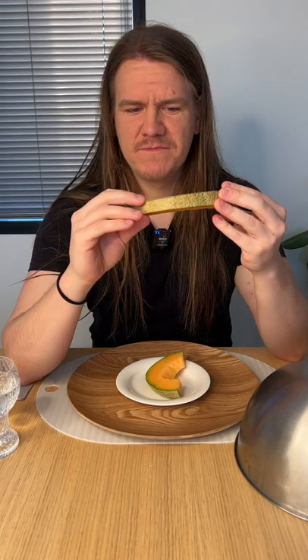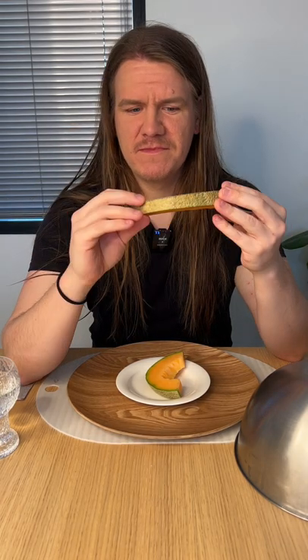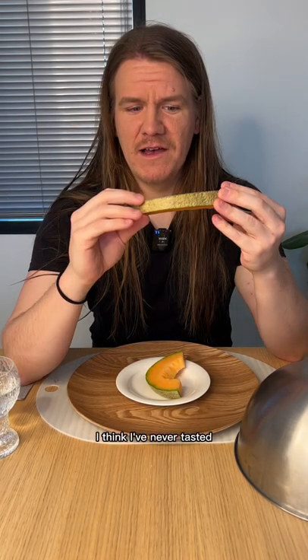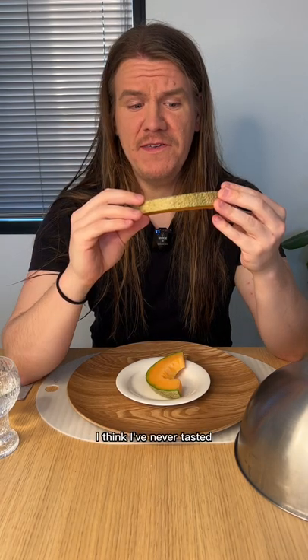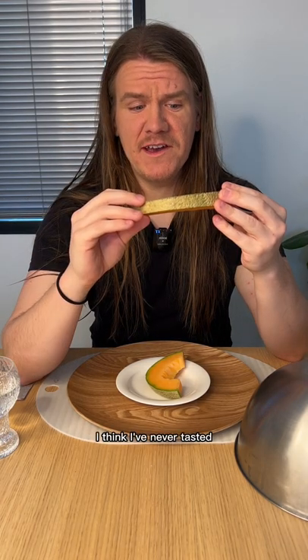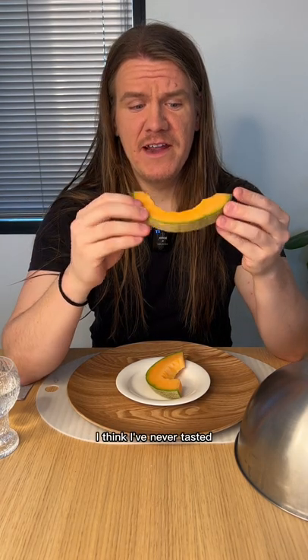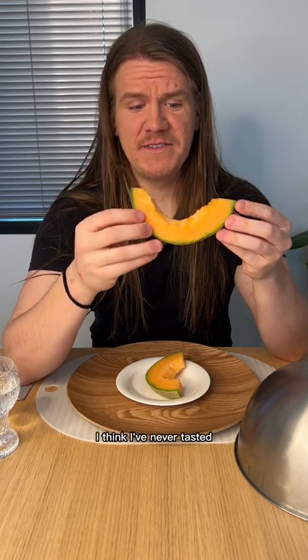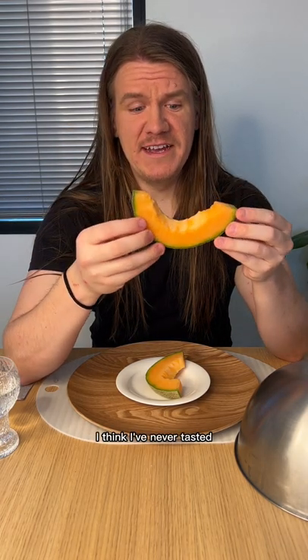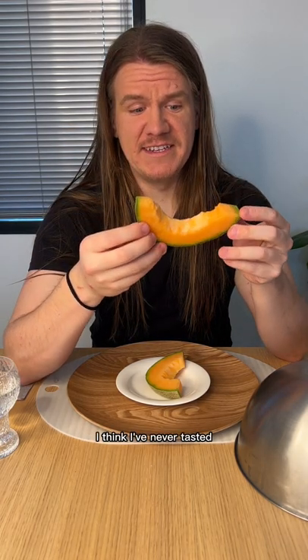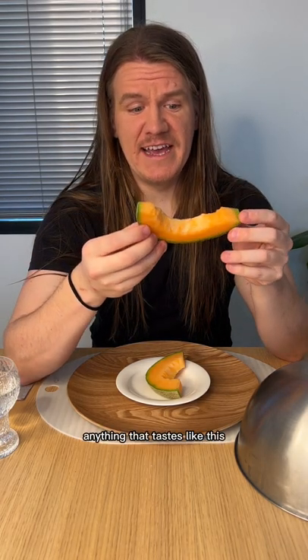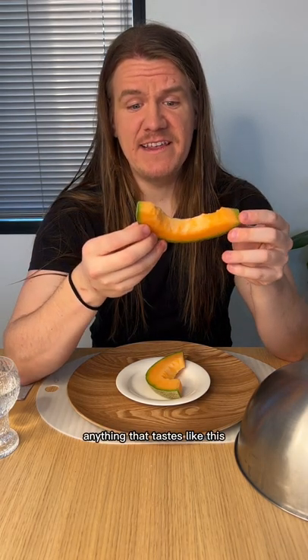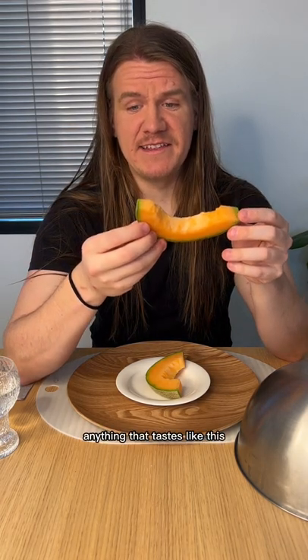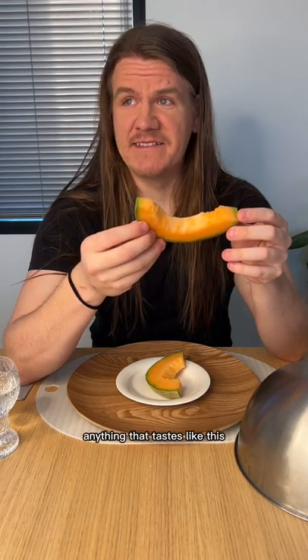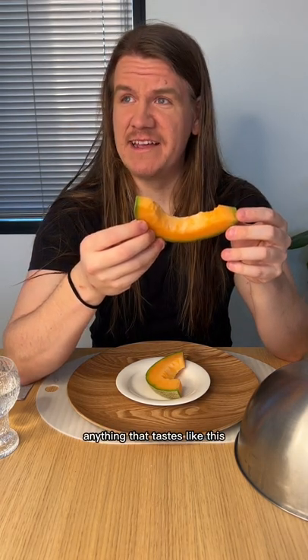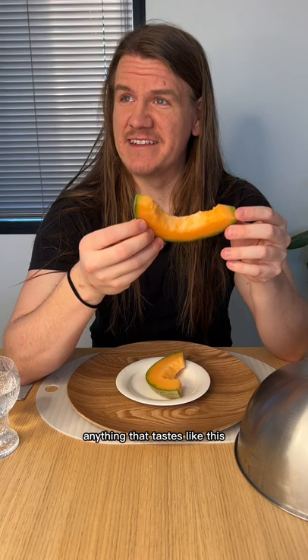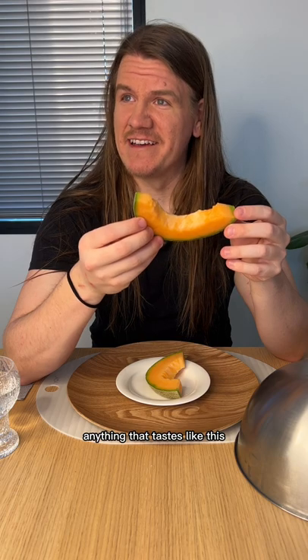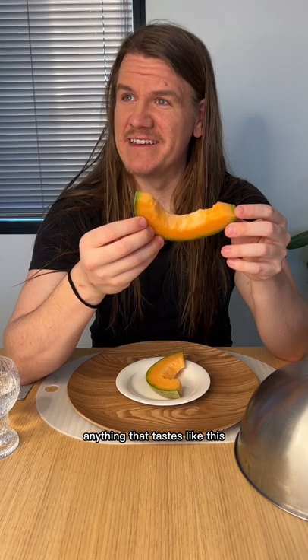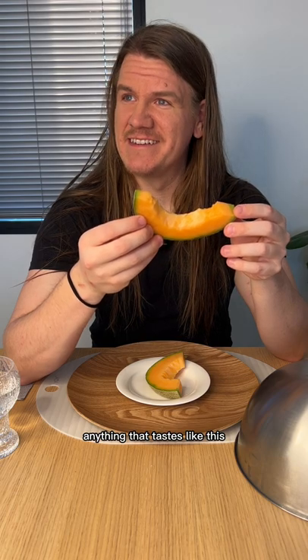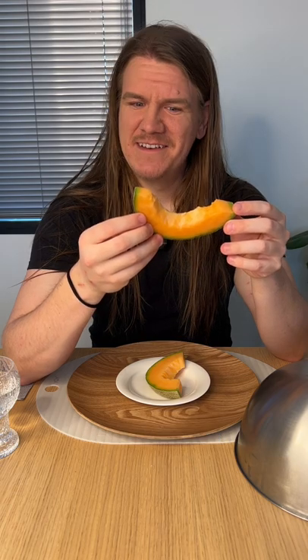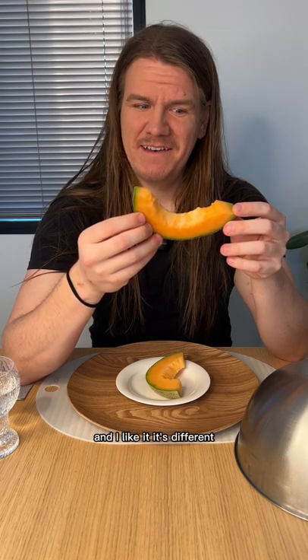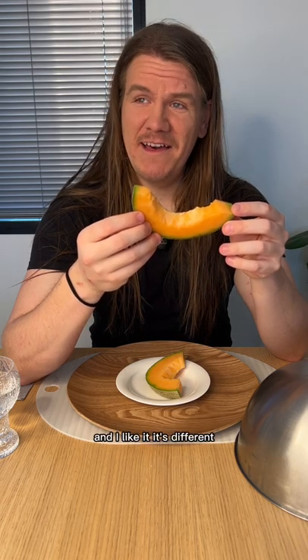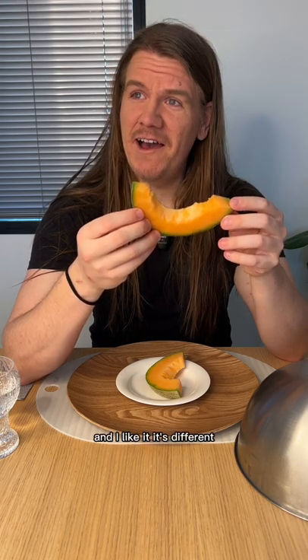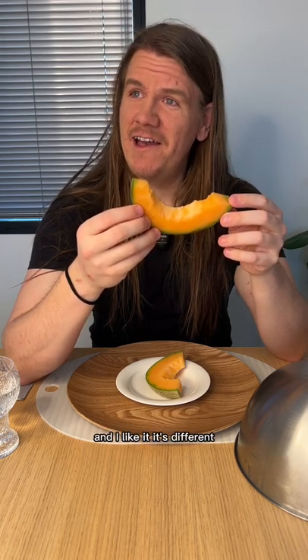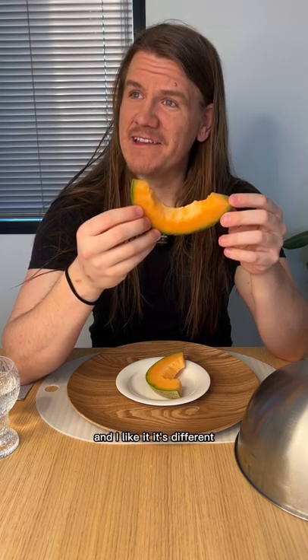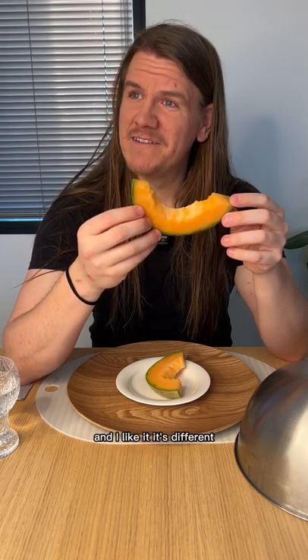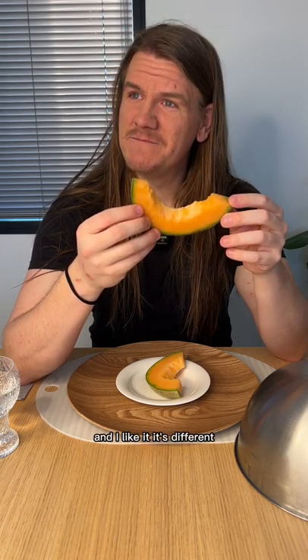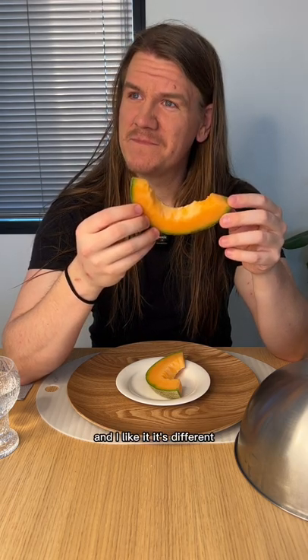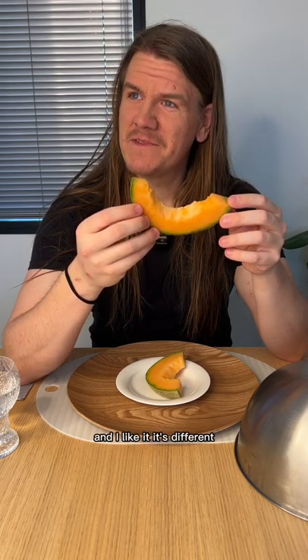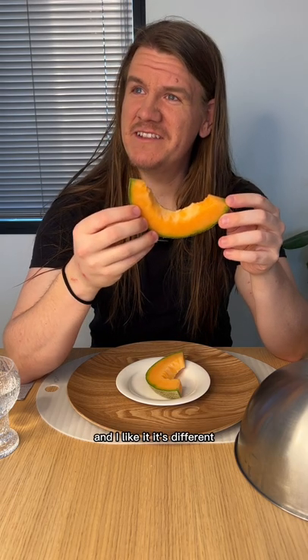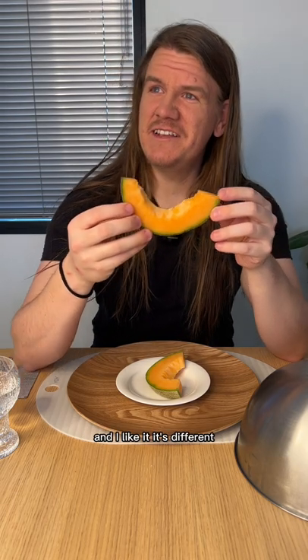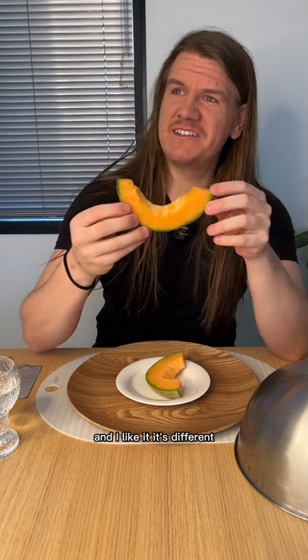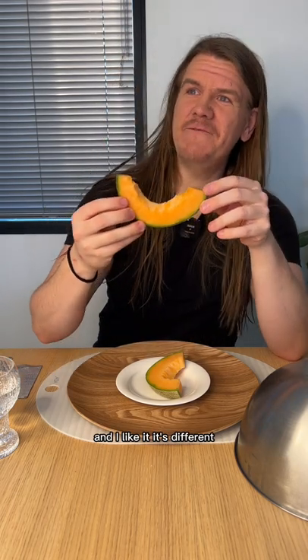I think I've never tasted anything that tastes like this, and I like it. It's different.